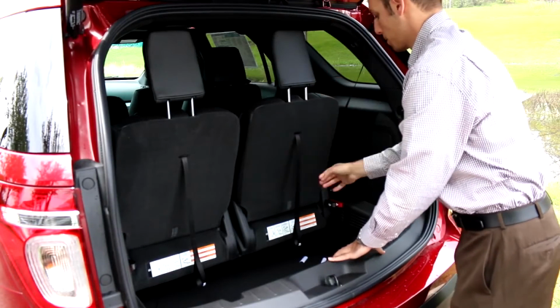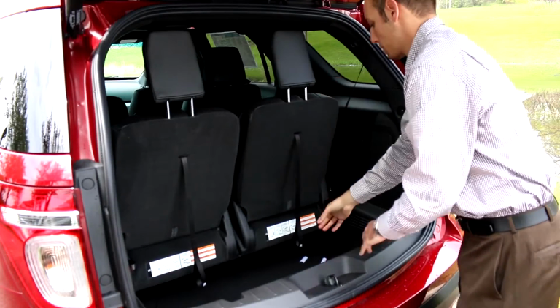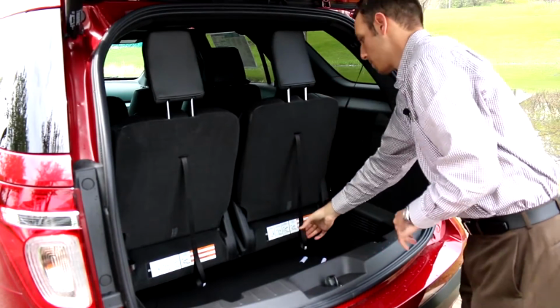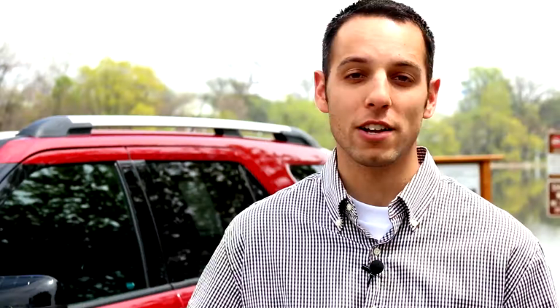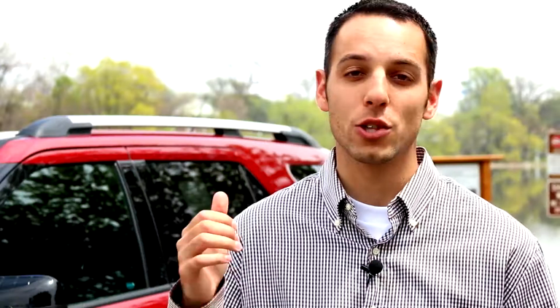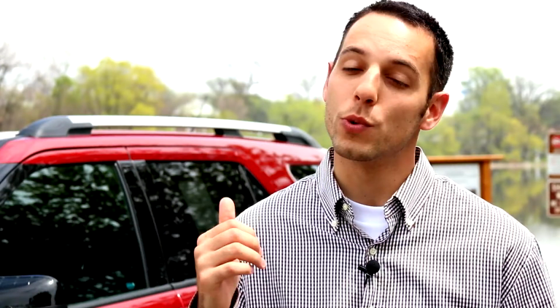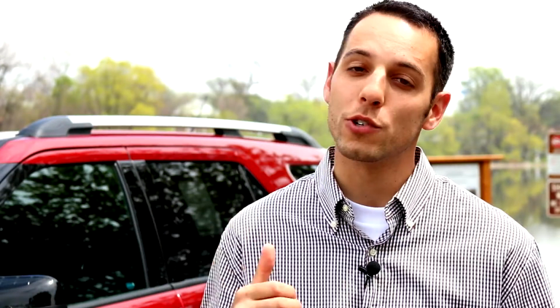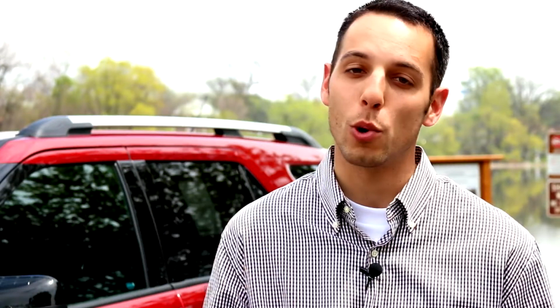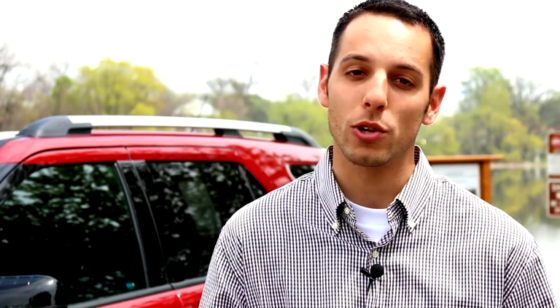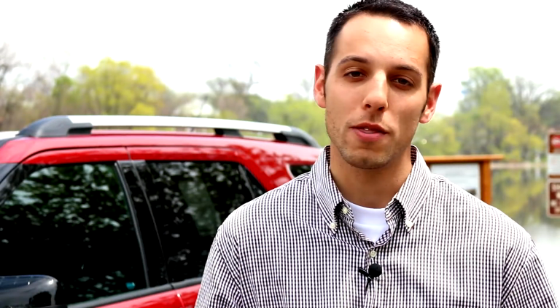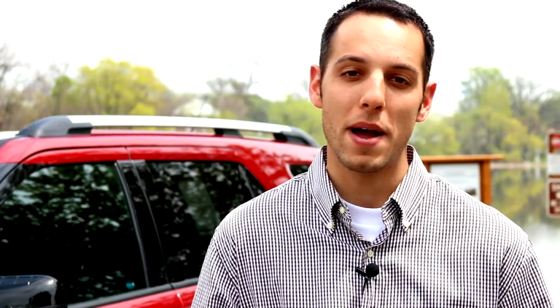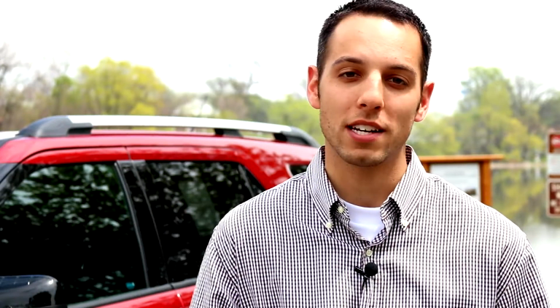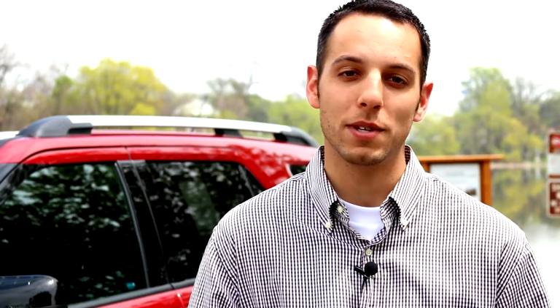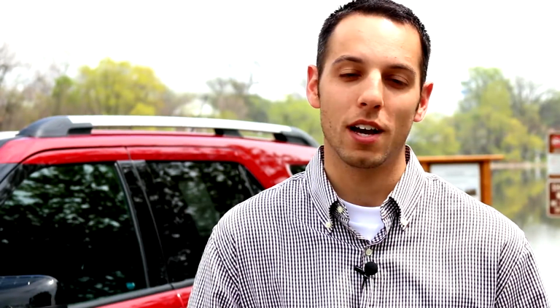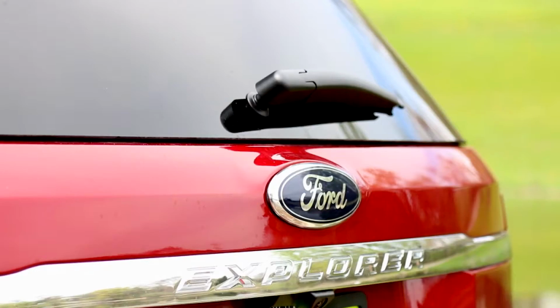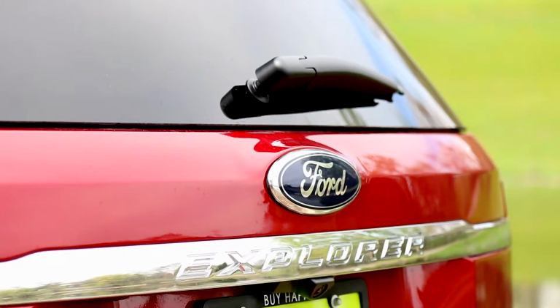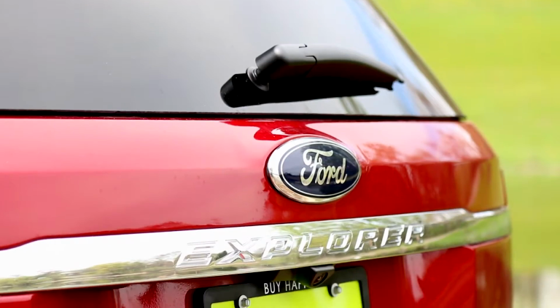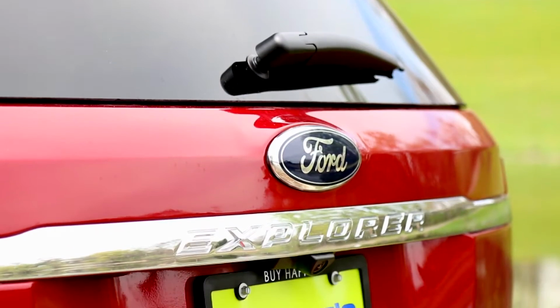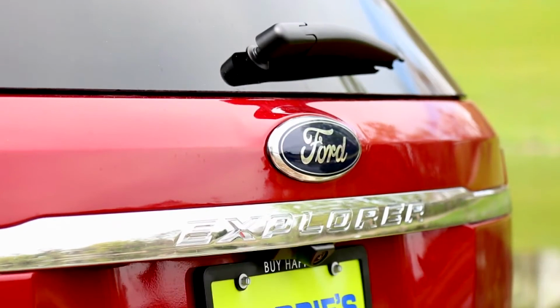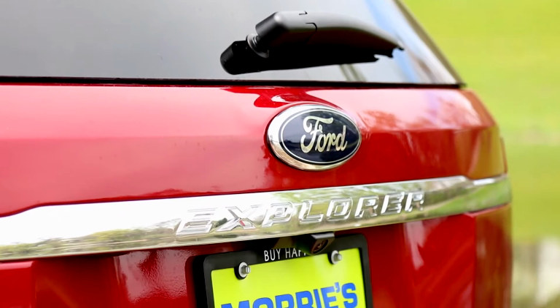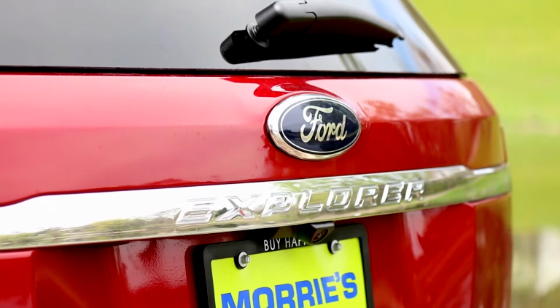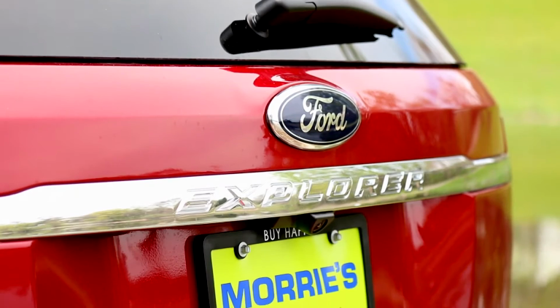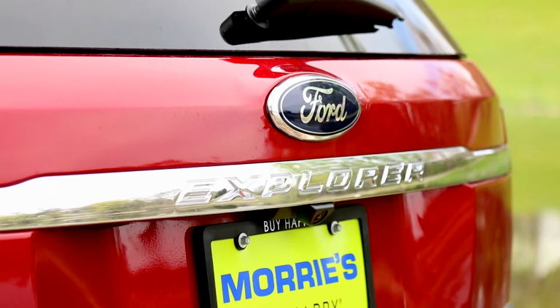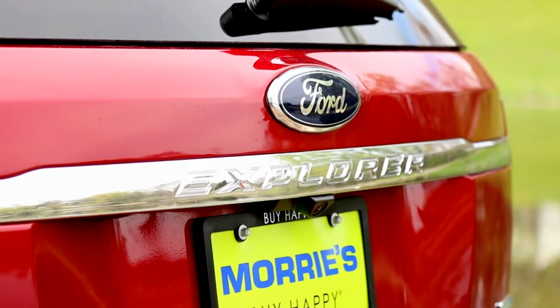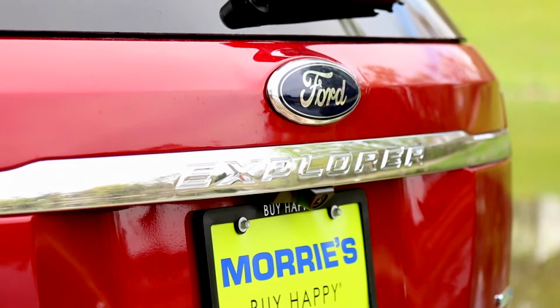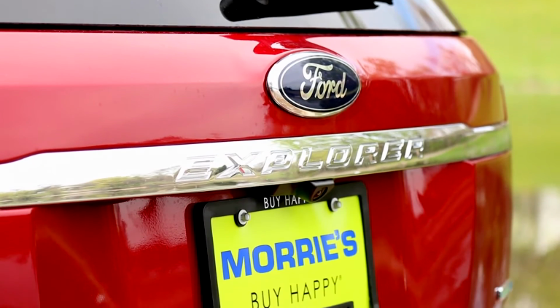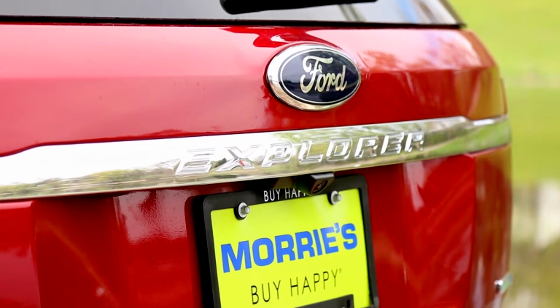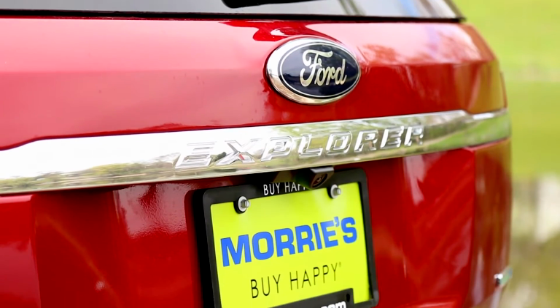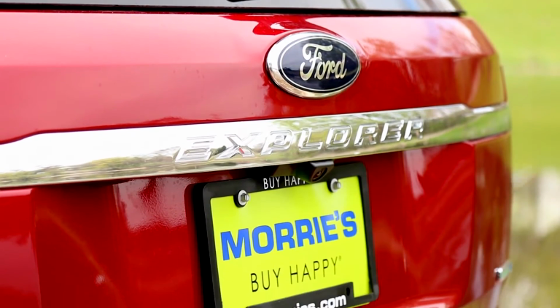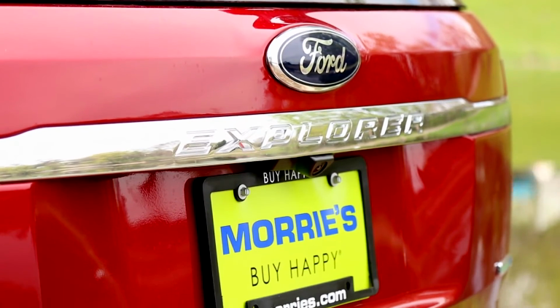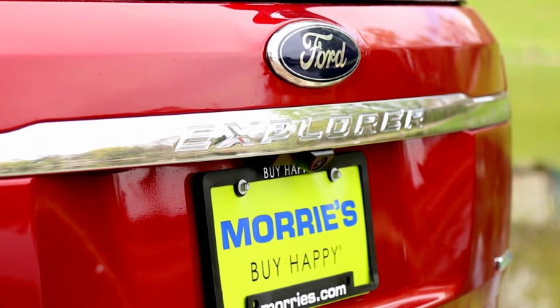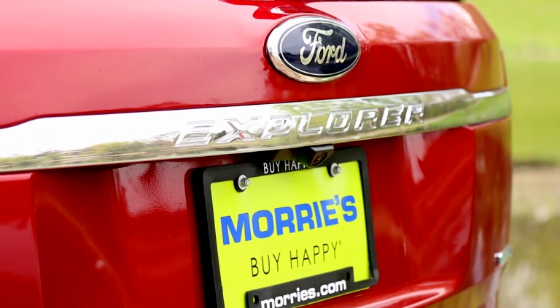They've matched the rear spoiler on the back to be color-matched with the paint, which is kind of a nice touch.